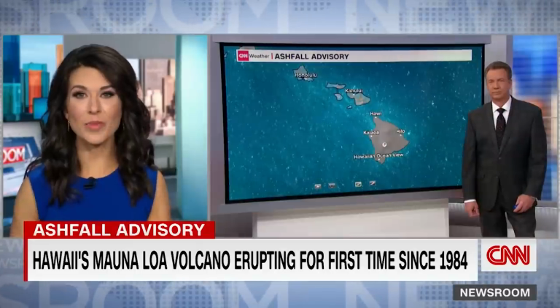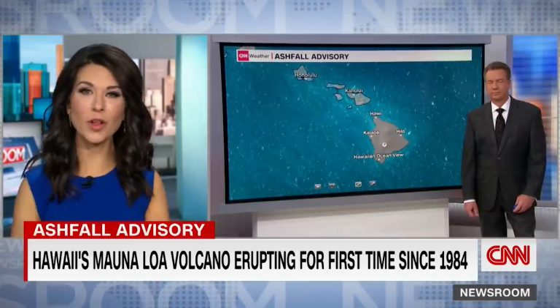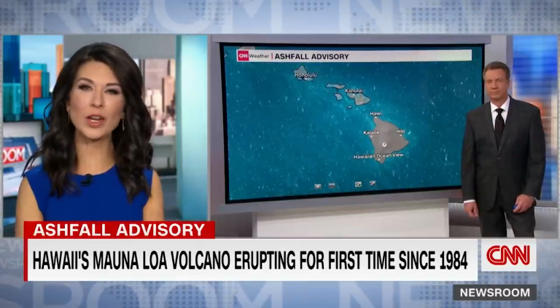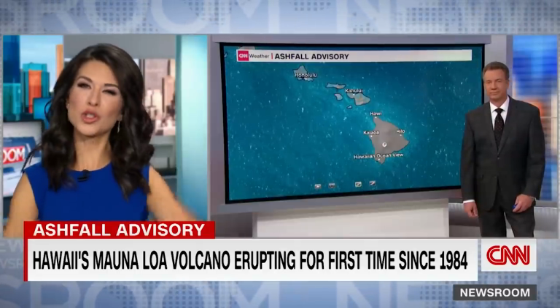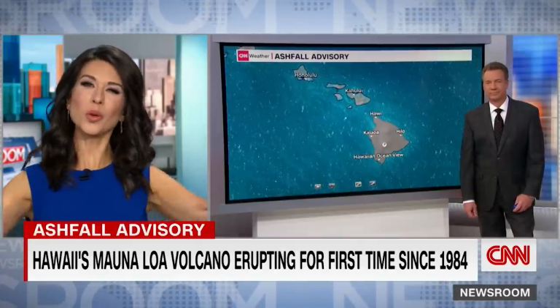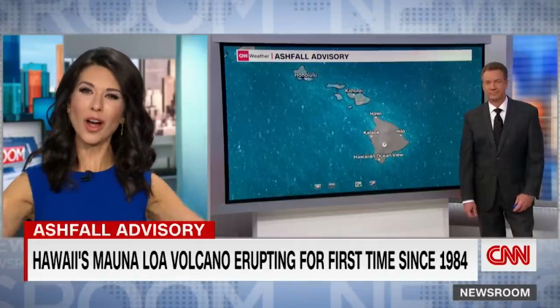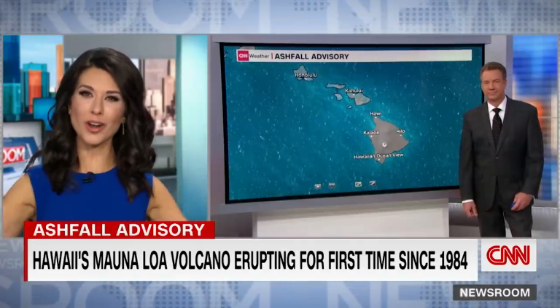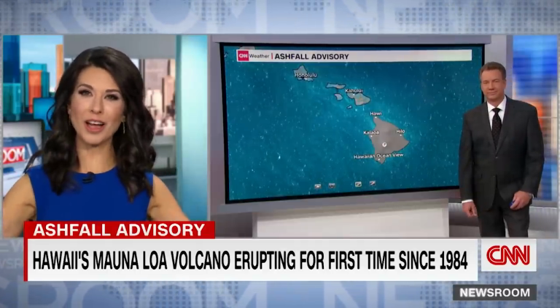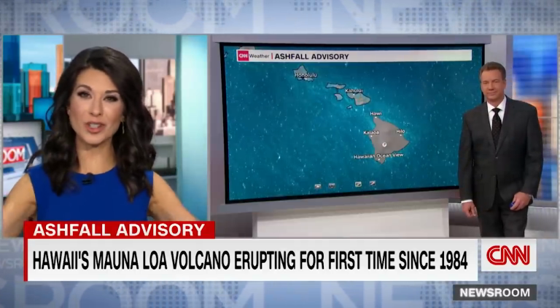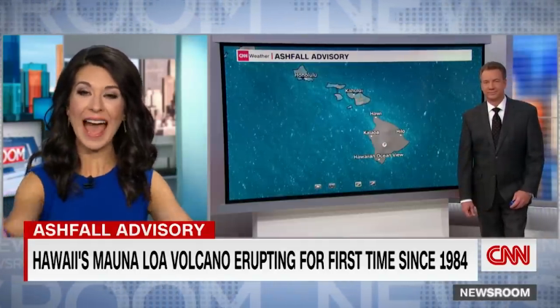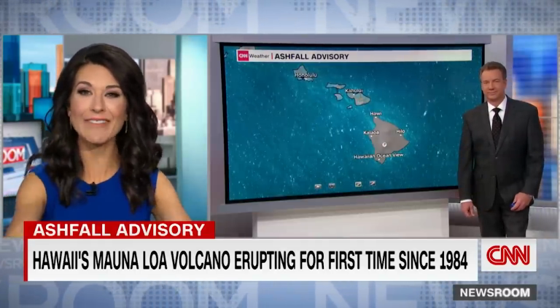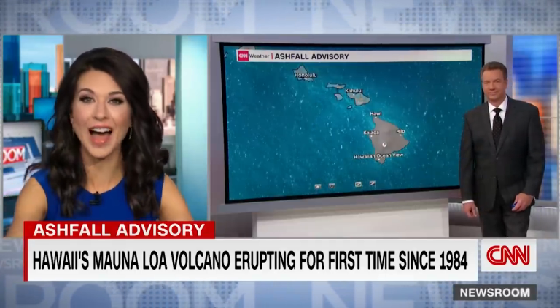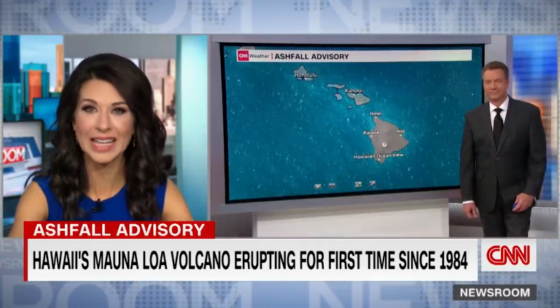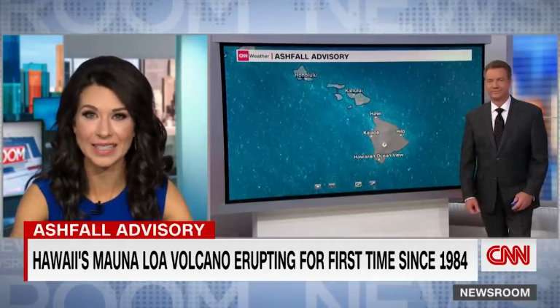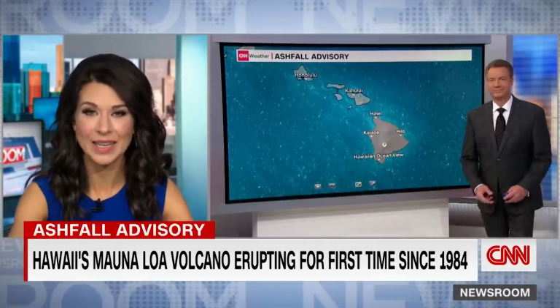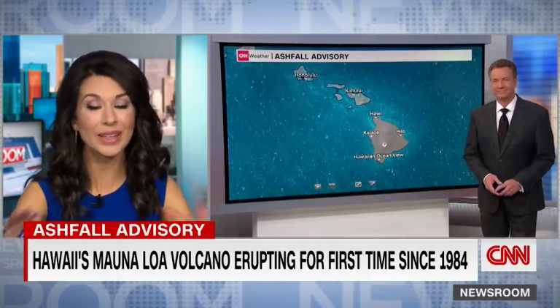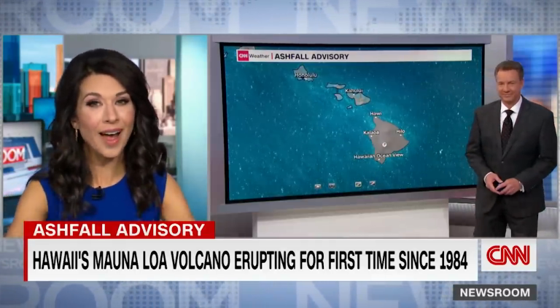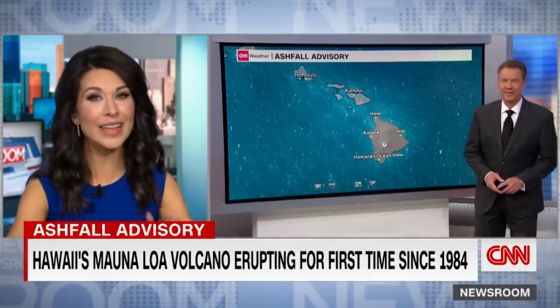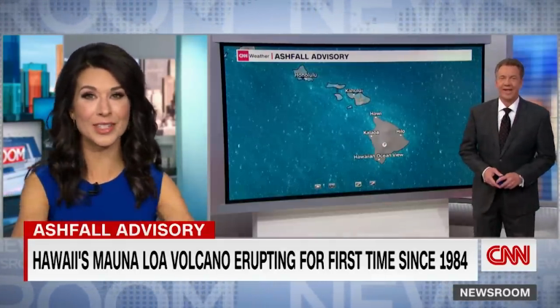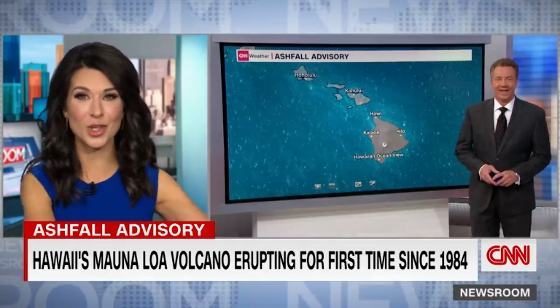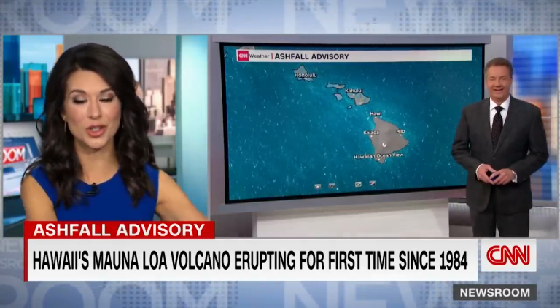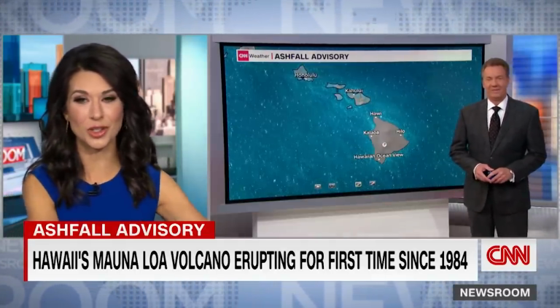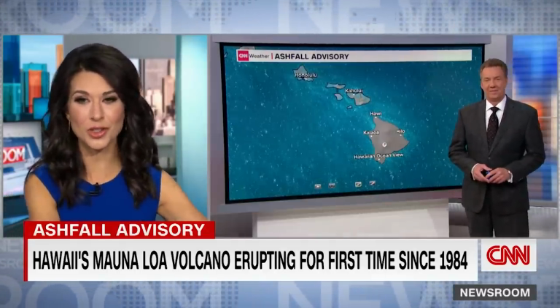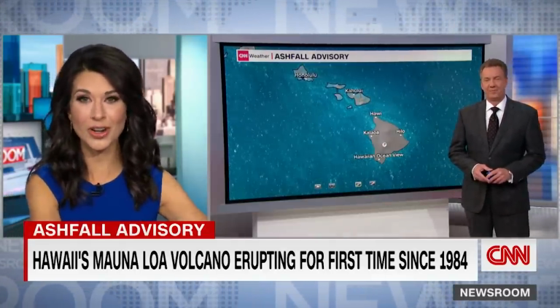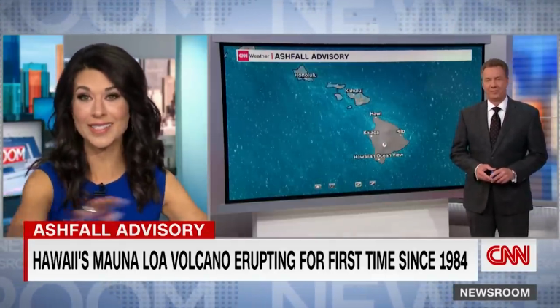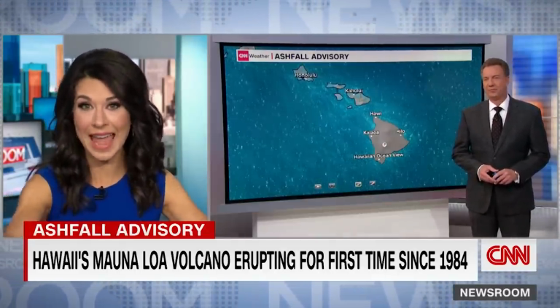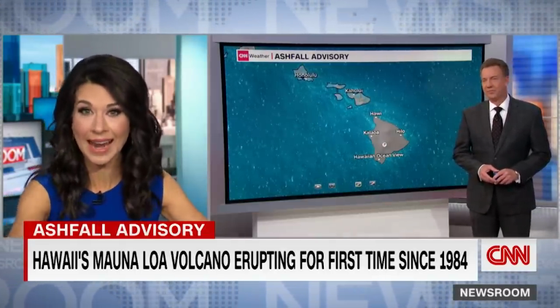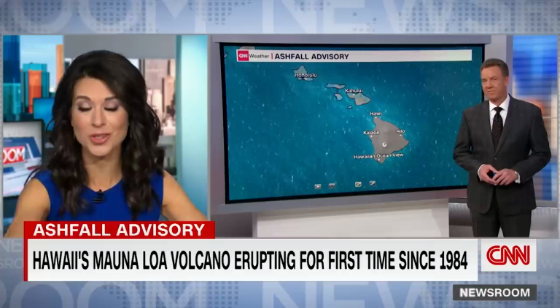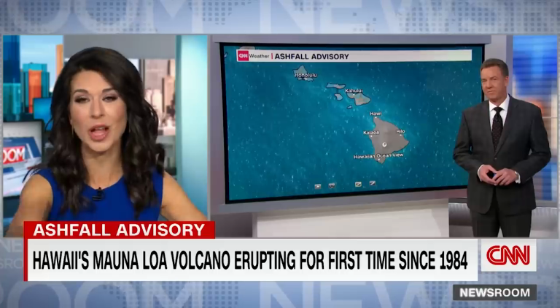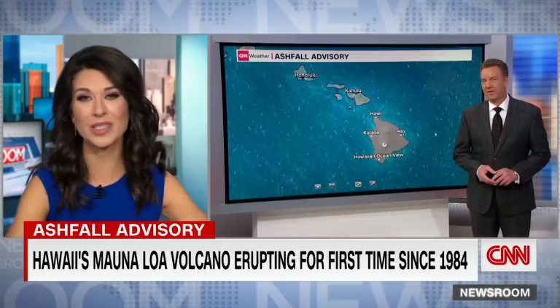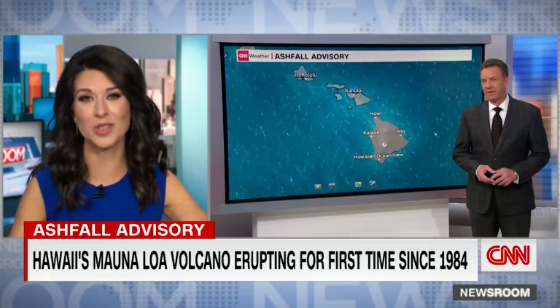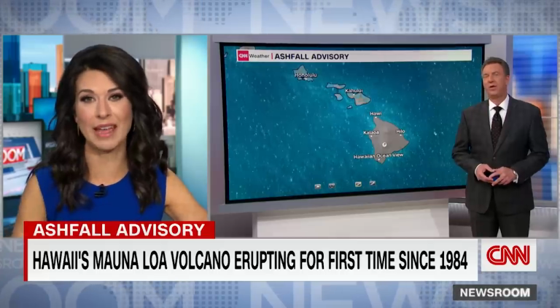Tom, this volcano is so large it covers half the island. But lava isn't so much the concern — it's the air. Help us understand.